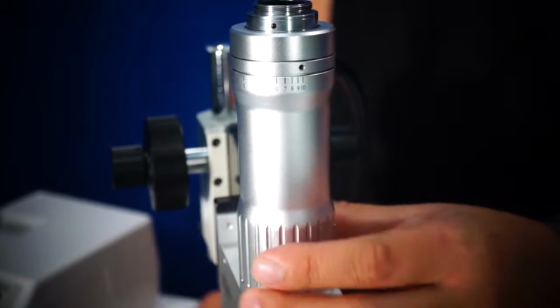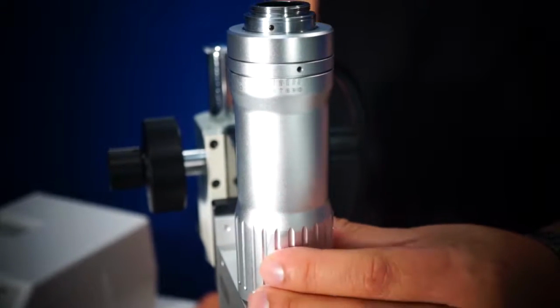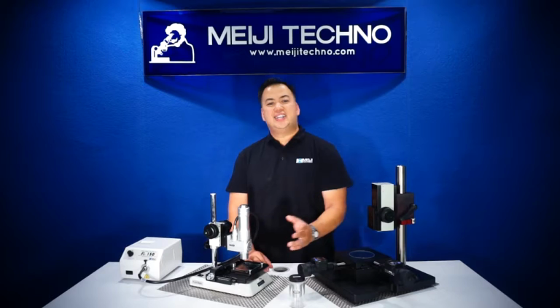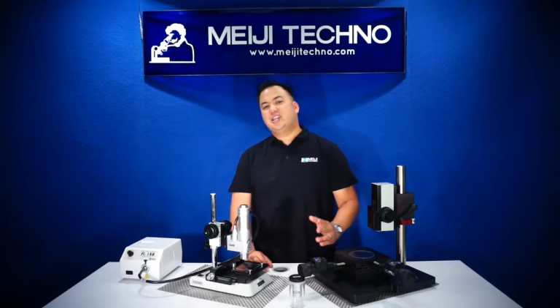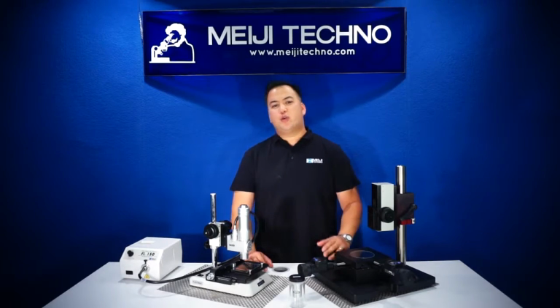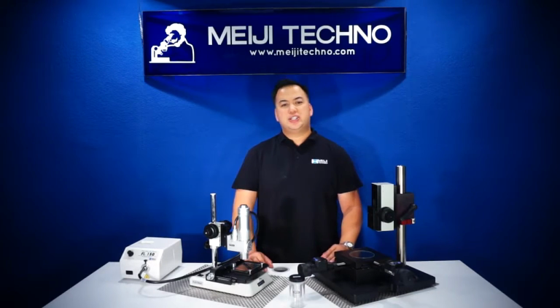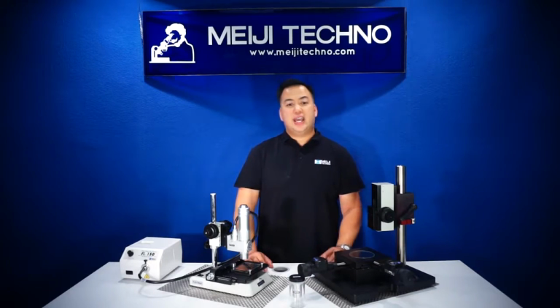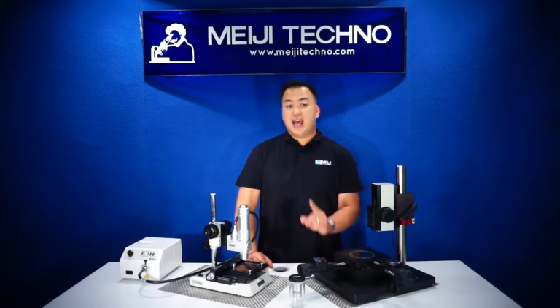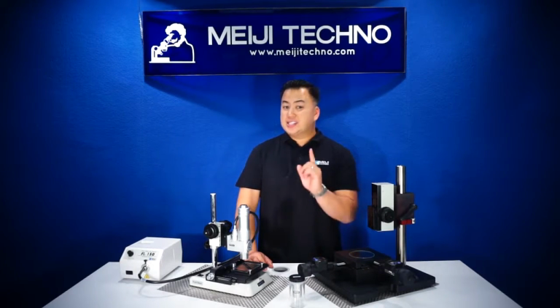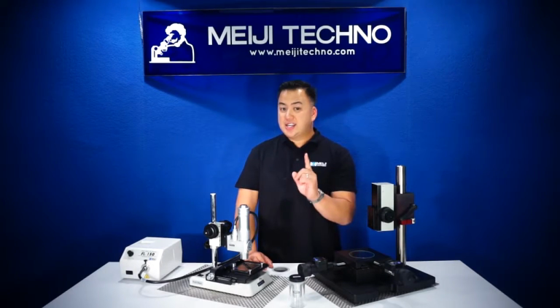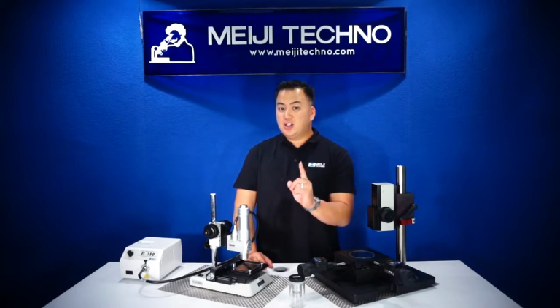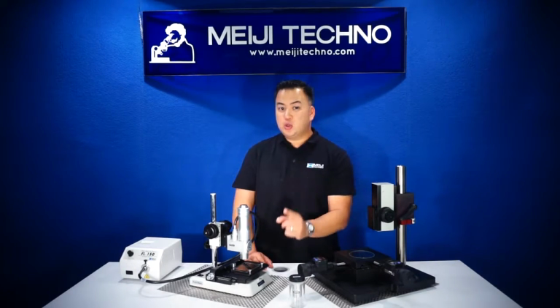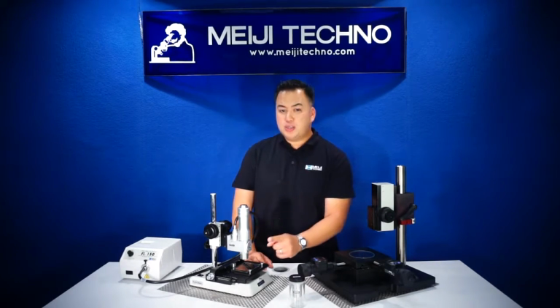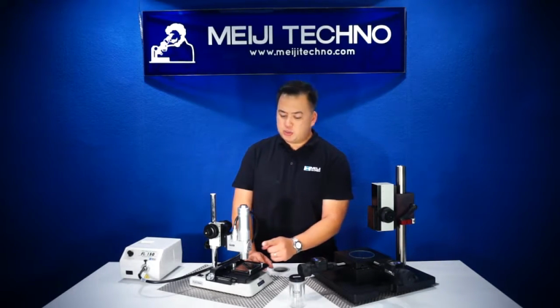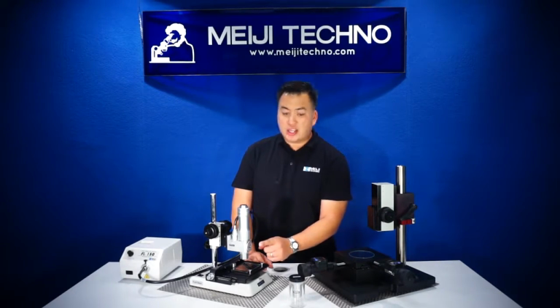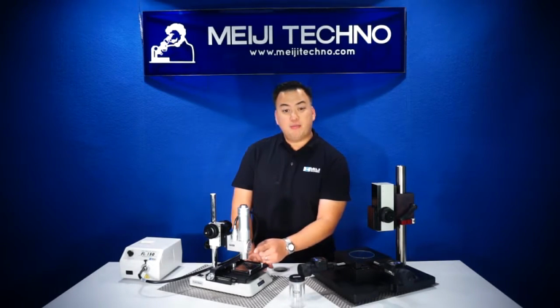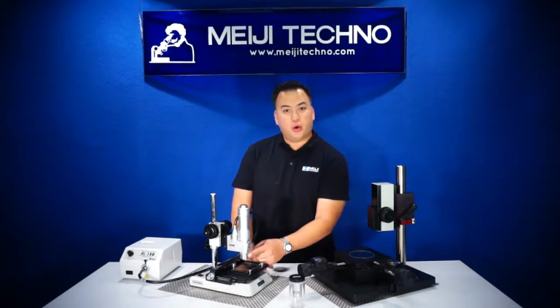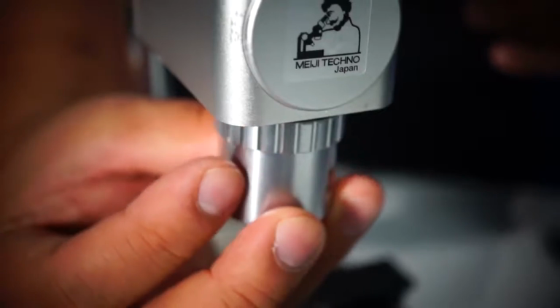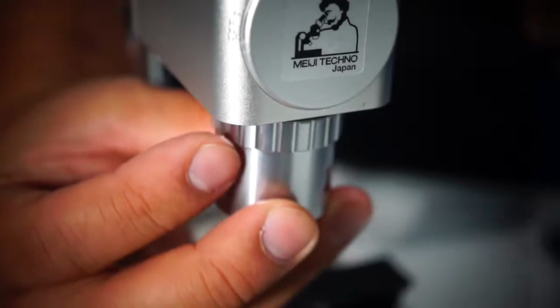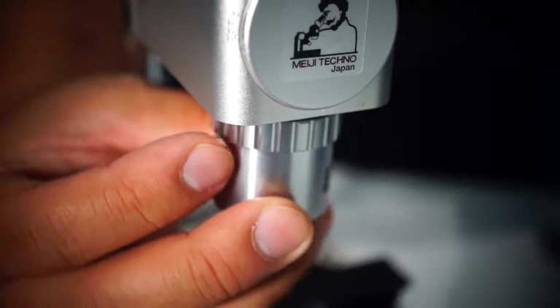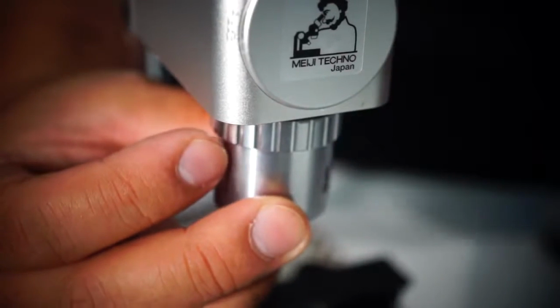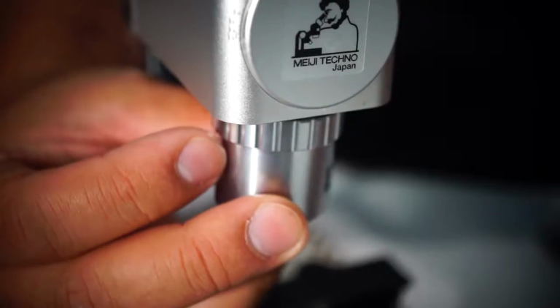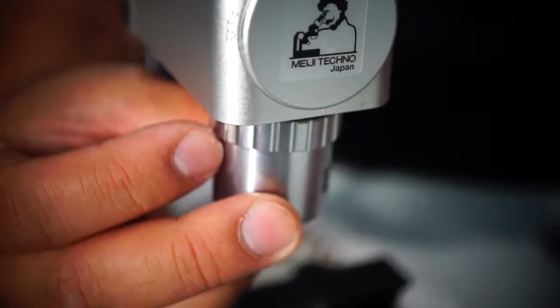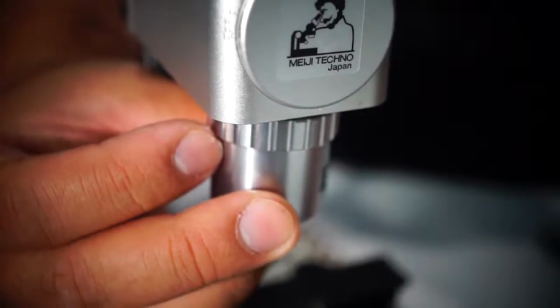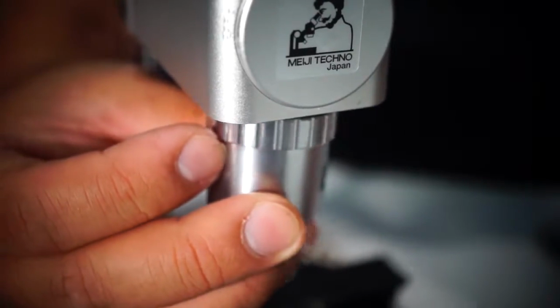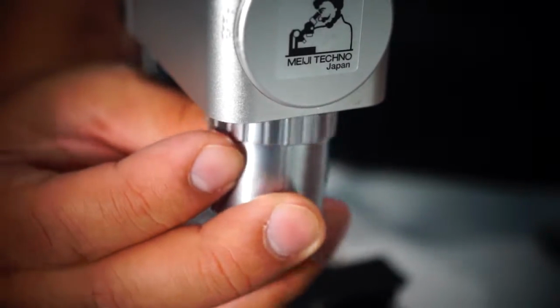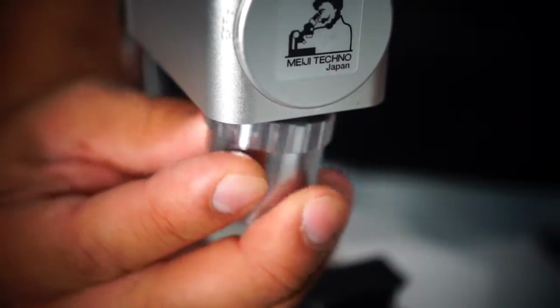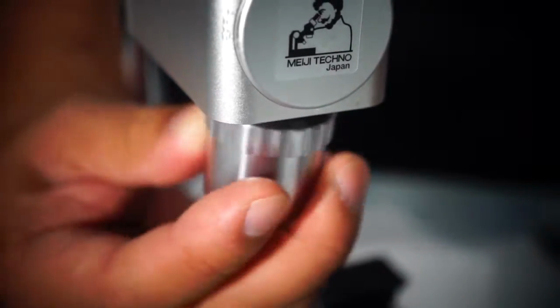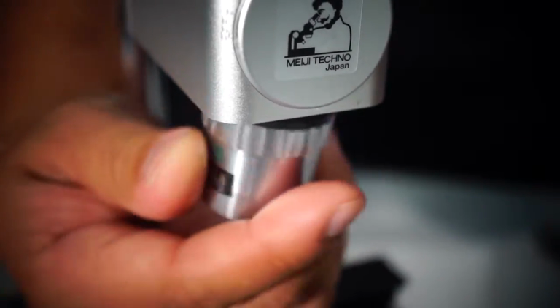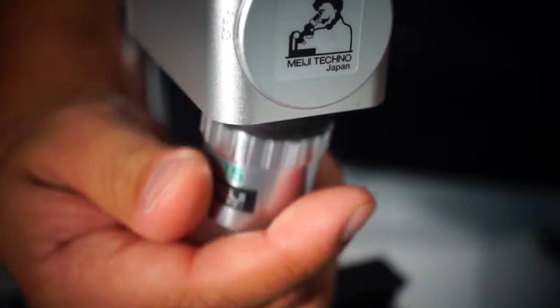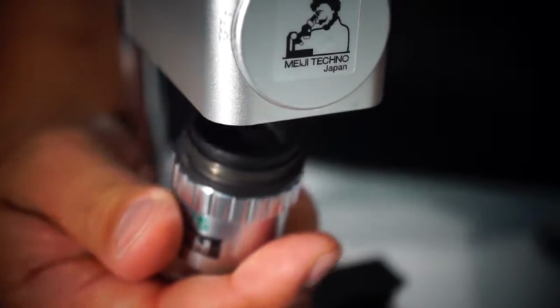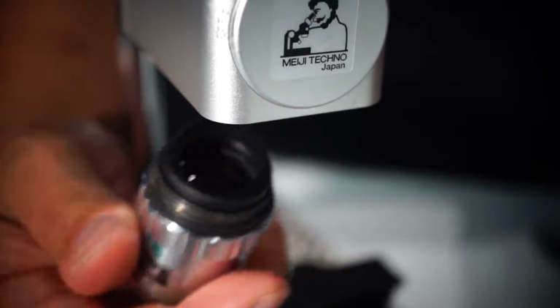The DZ4T has a single nosepiece objective port which can easily be changed out during use.